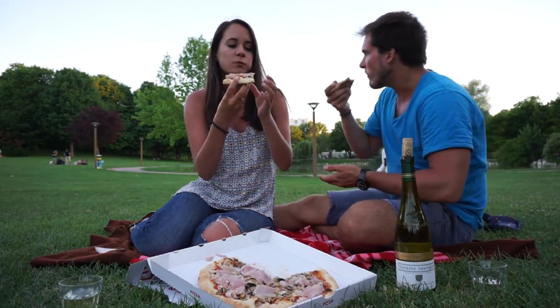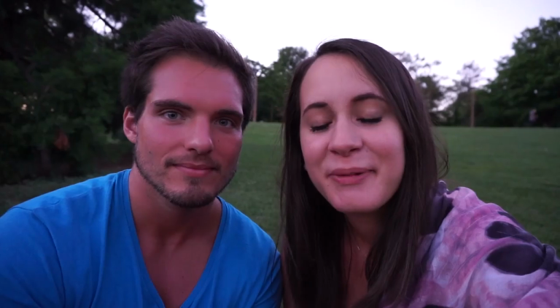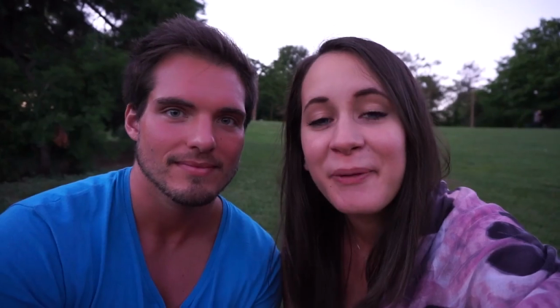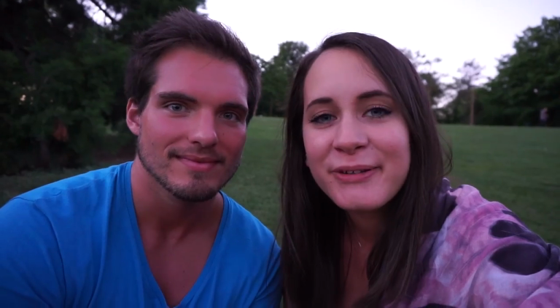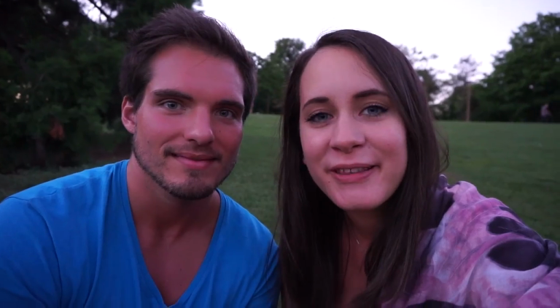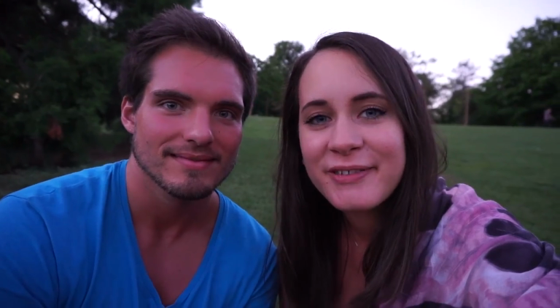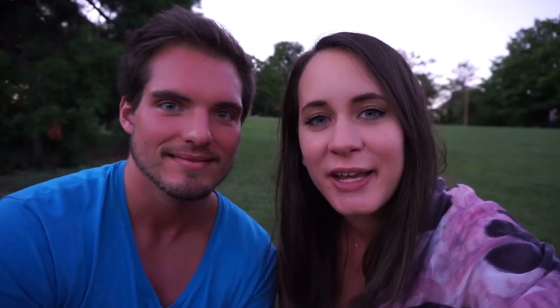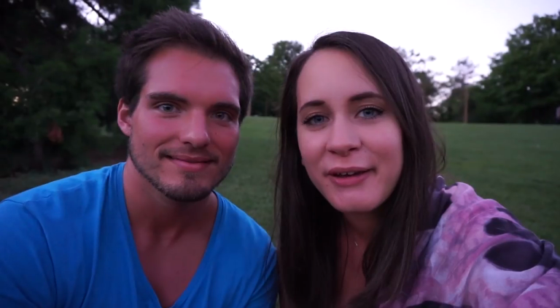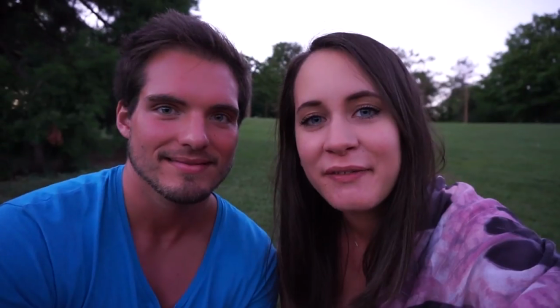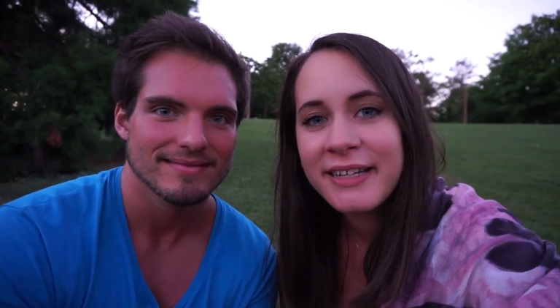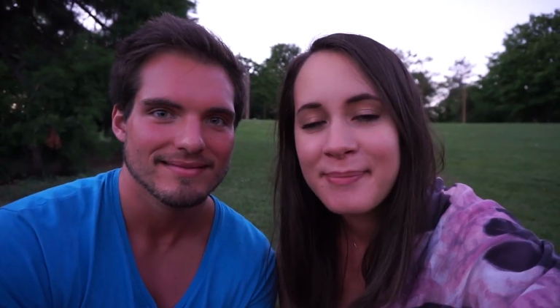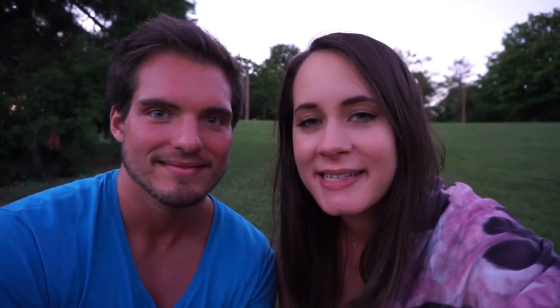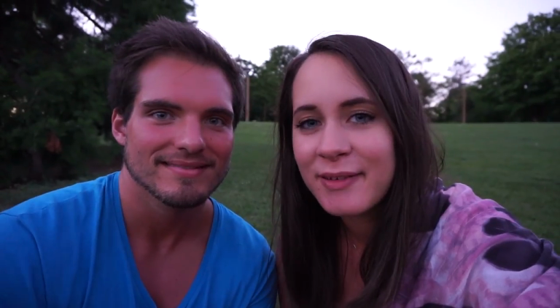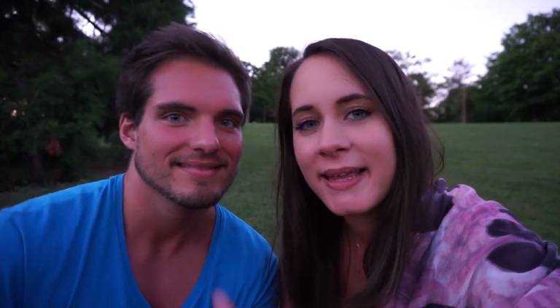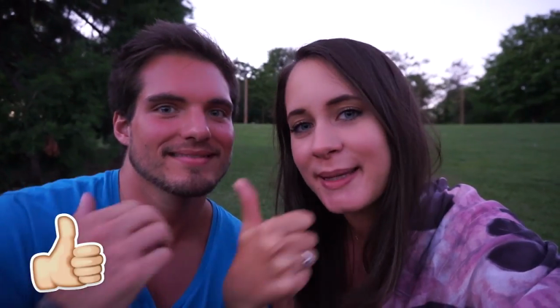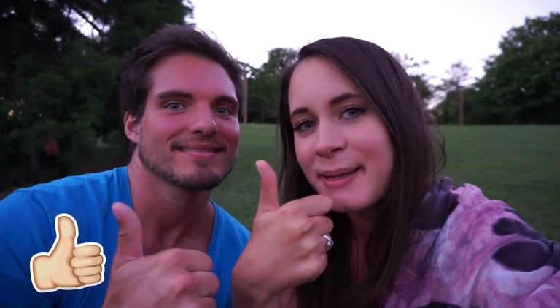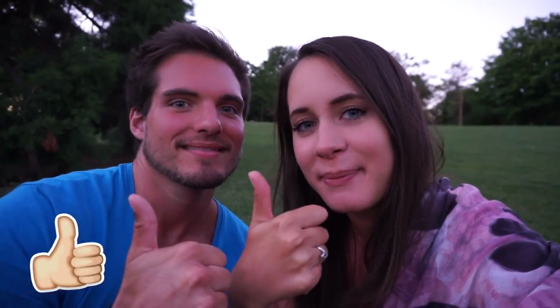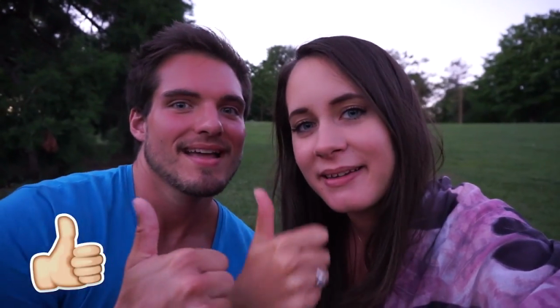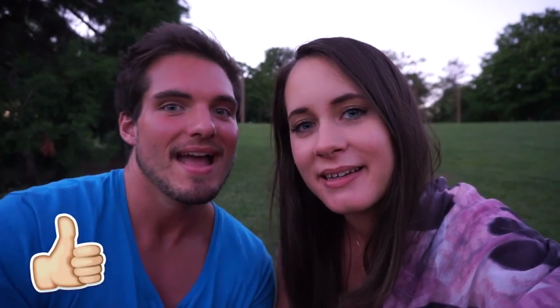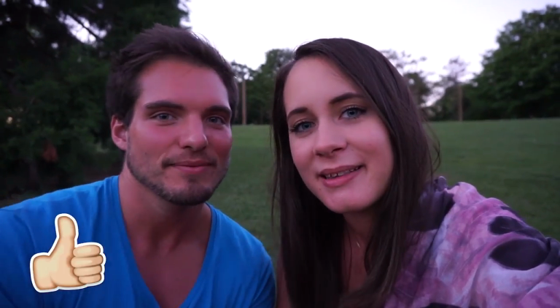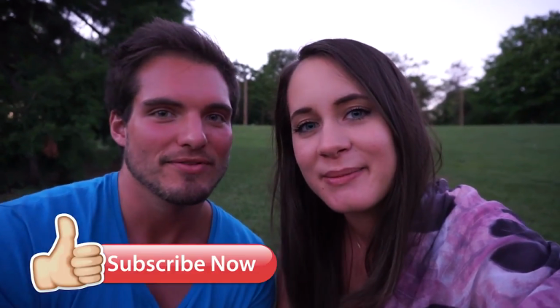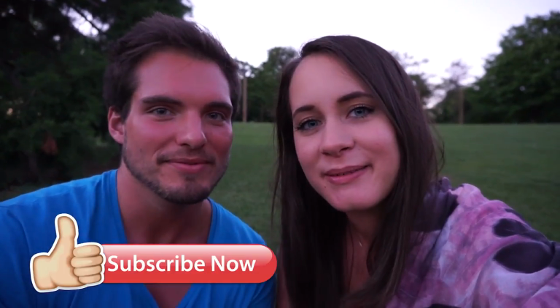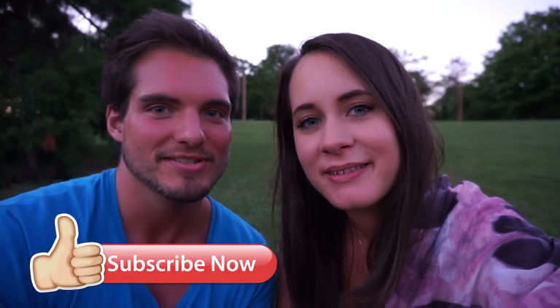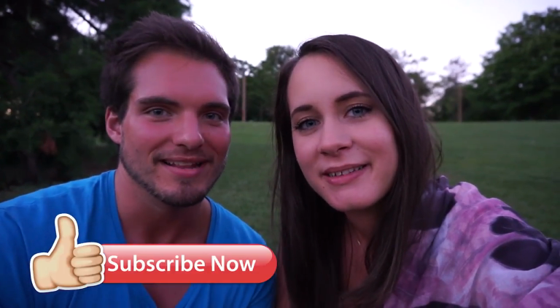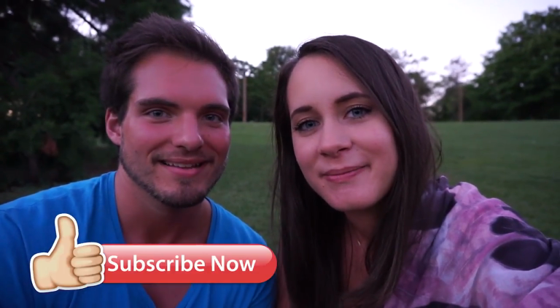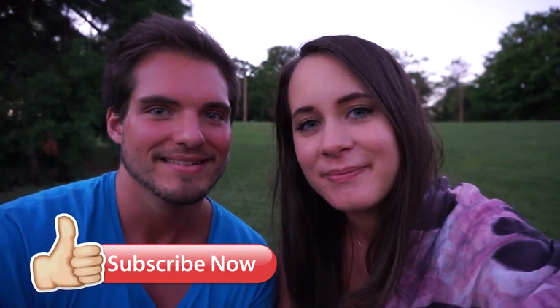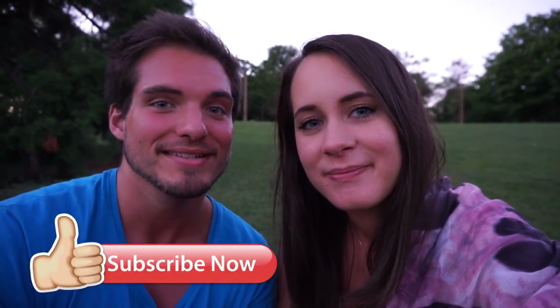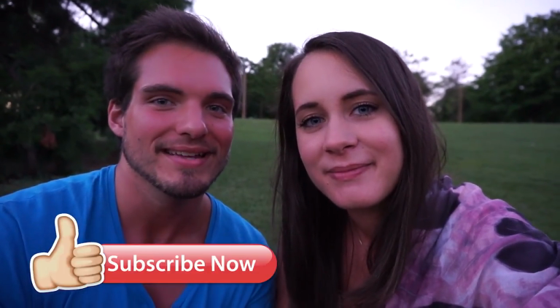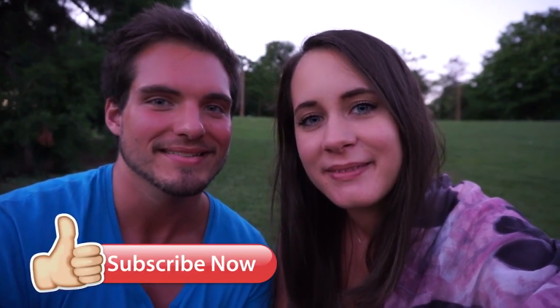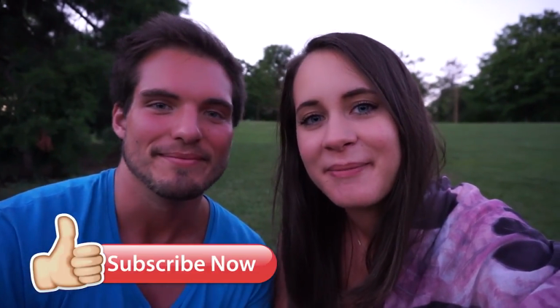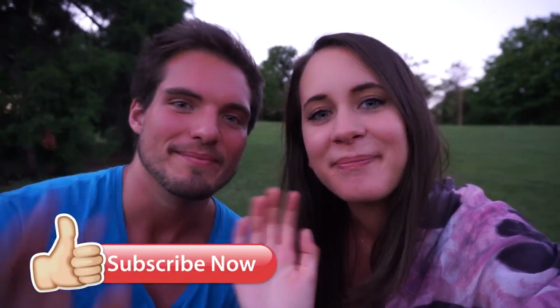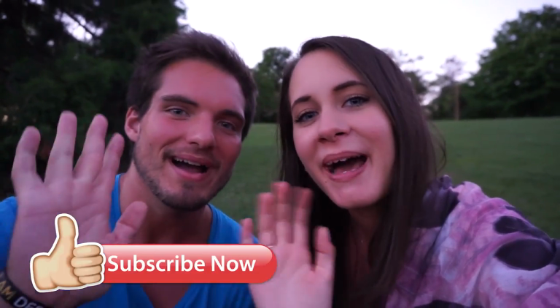We hope you enjoyed this video. If you did, please give it a big thumbs up and subscribe to the channel. See you next time, bye!